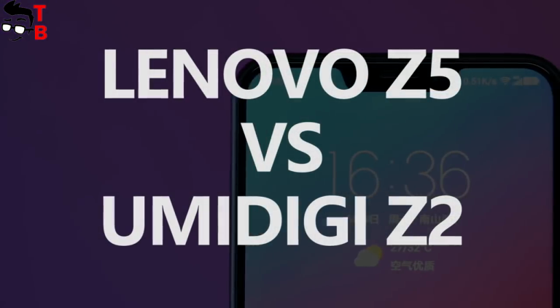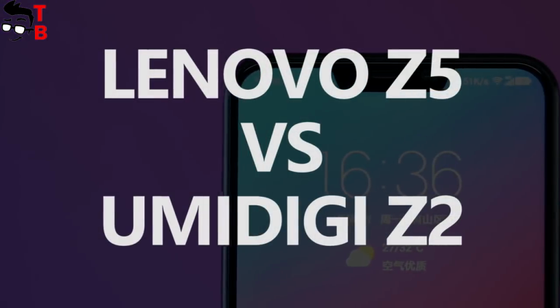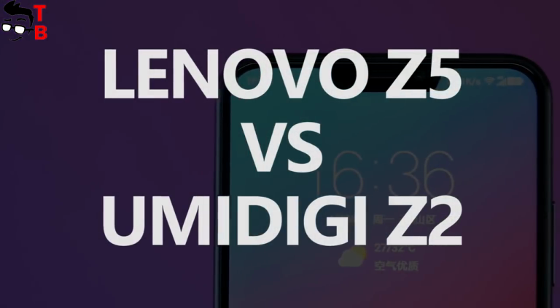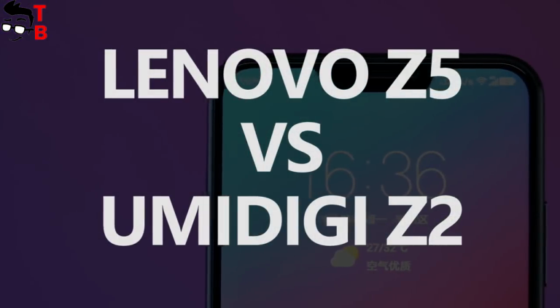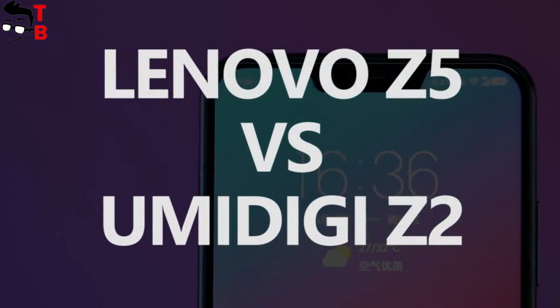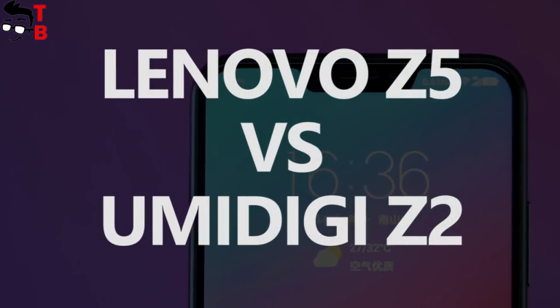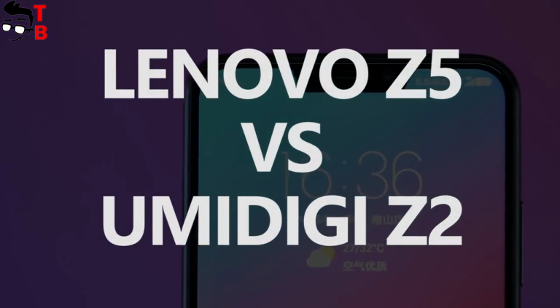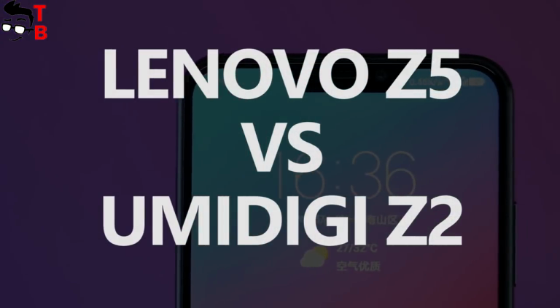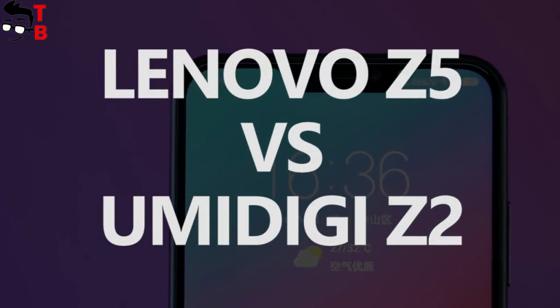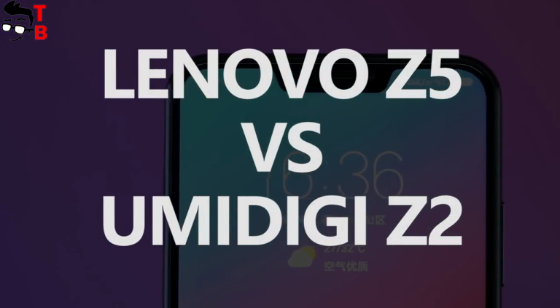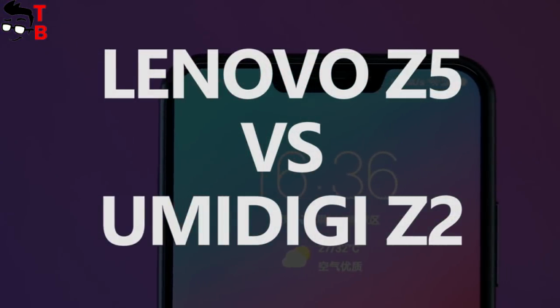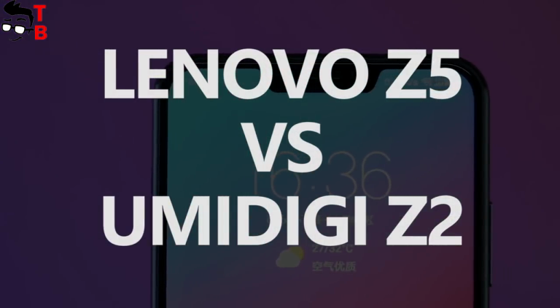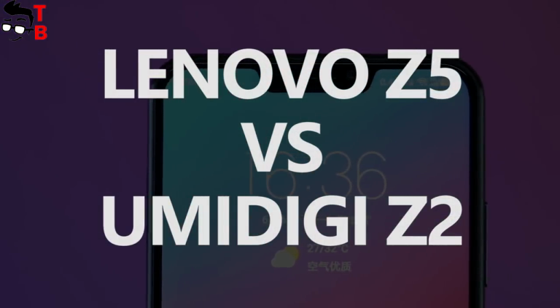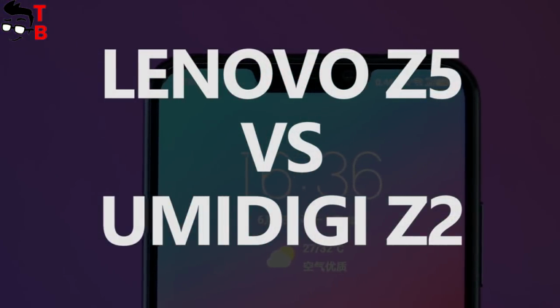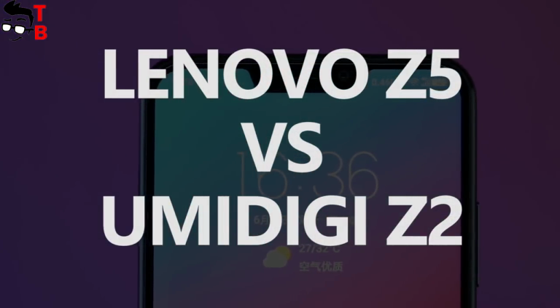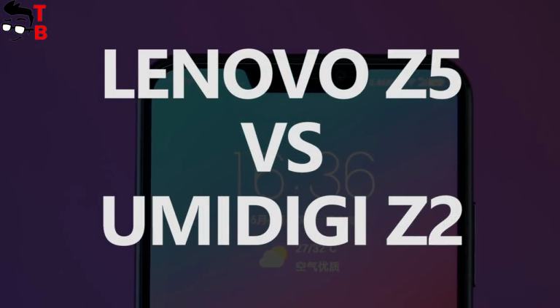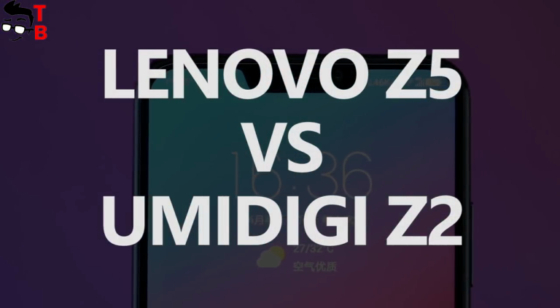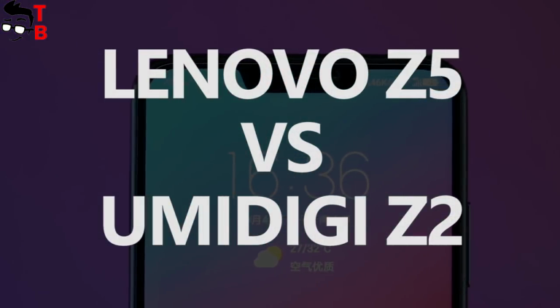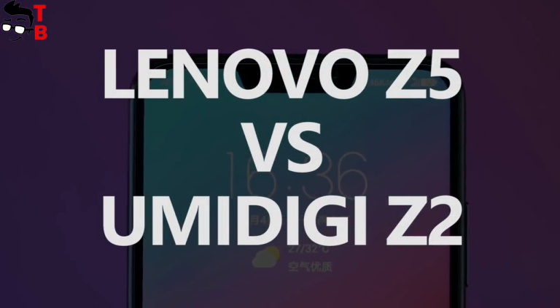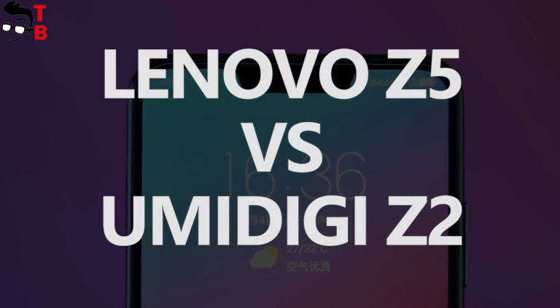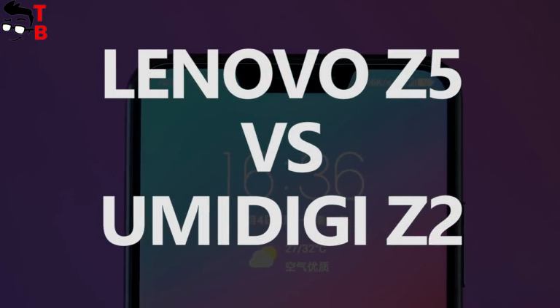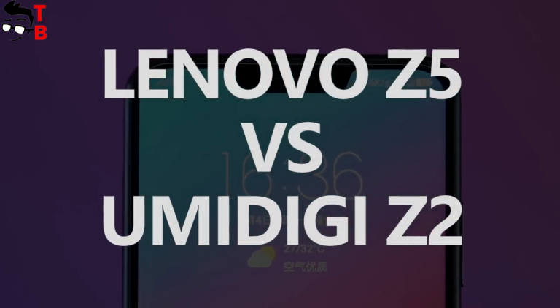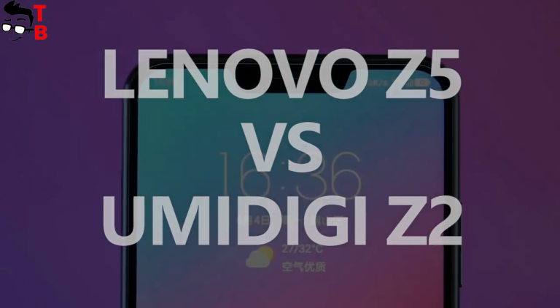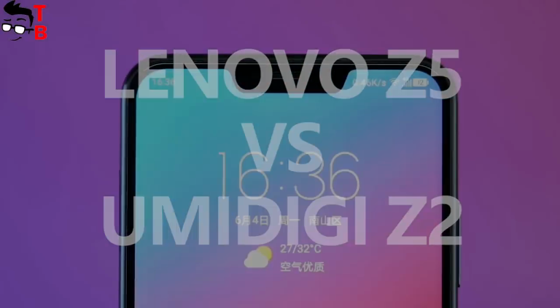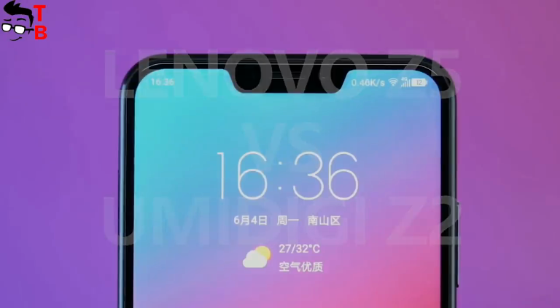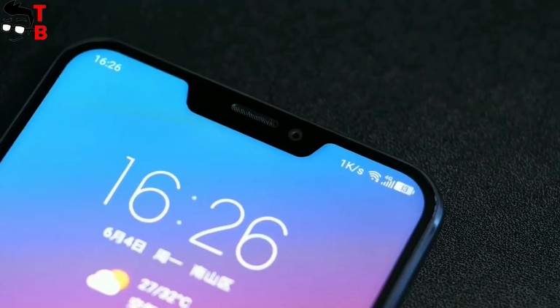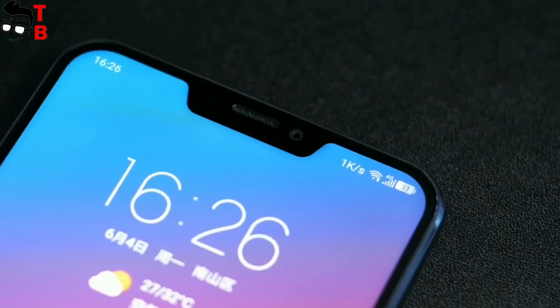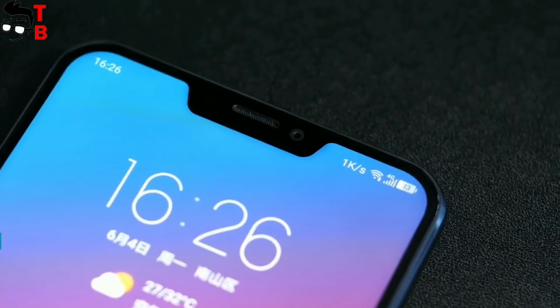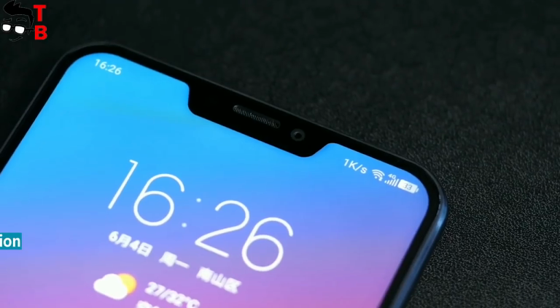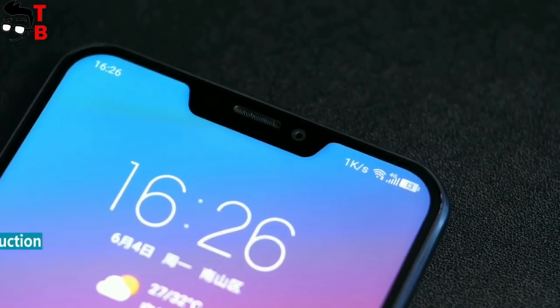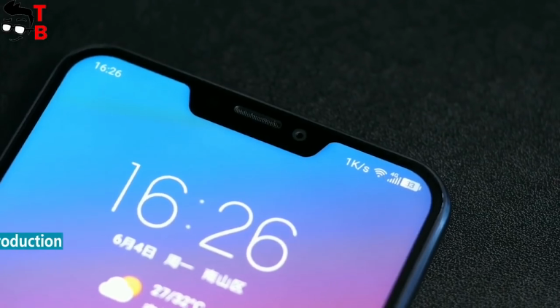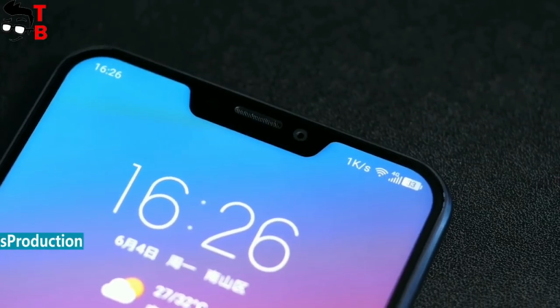Hey, what's up! This is Tech Brothers. Most likely, you already heard about Lenovo Z5.